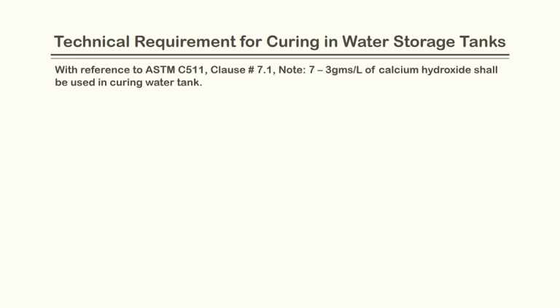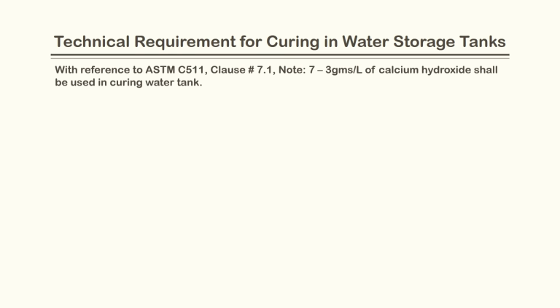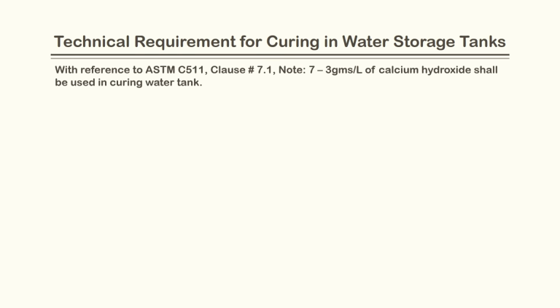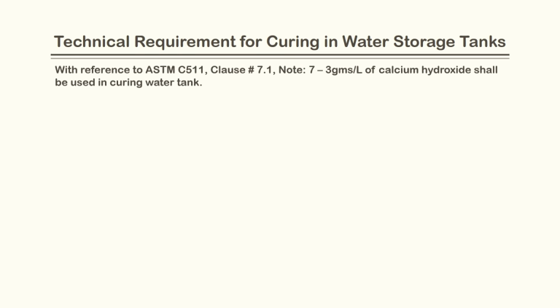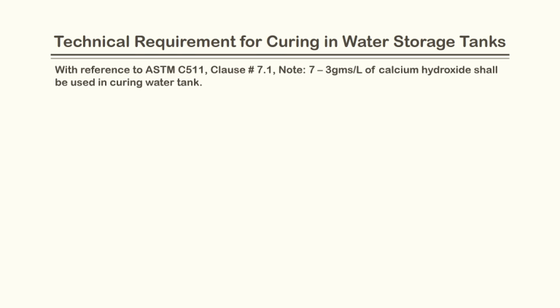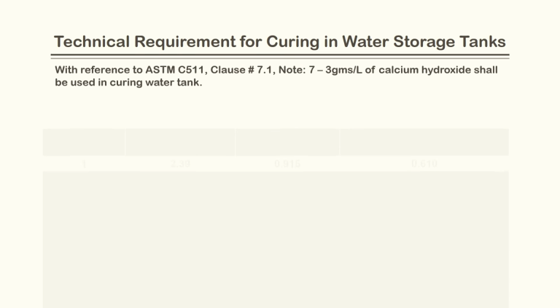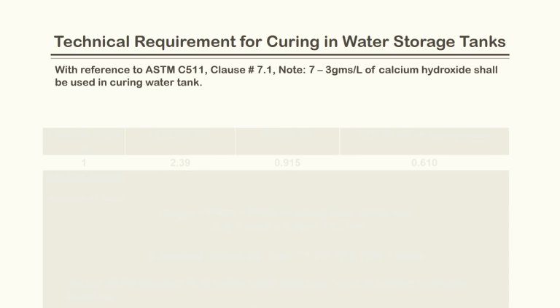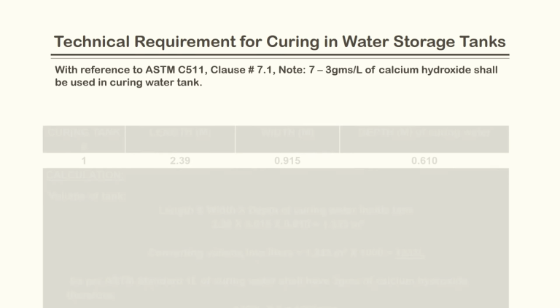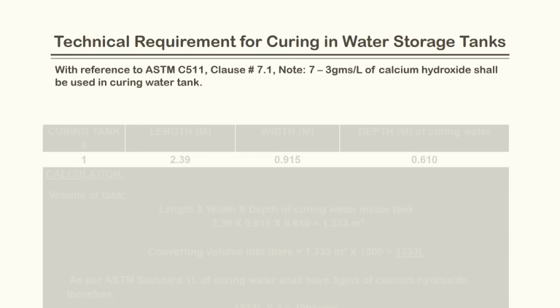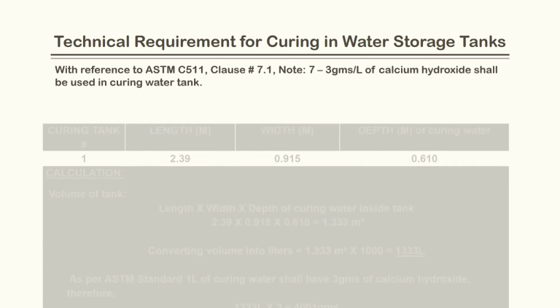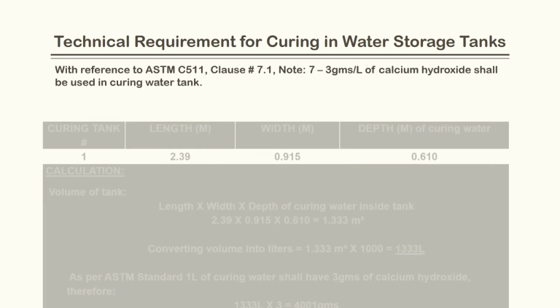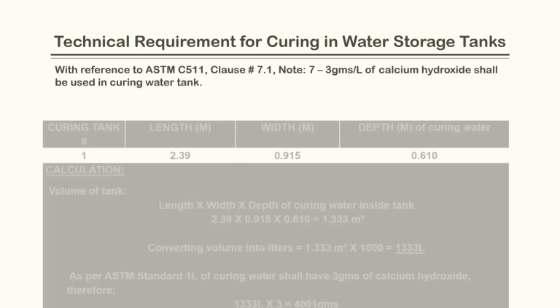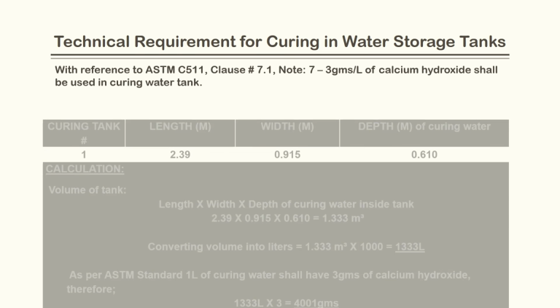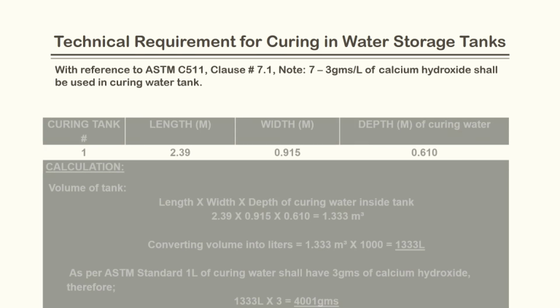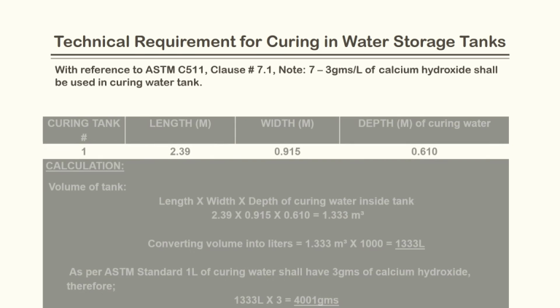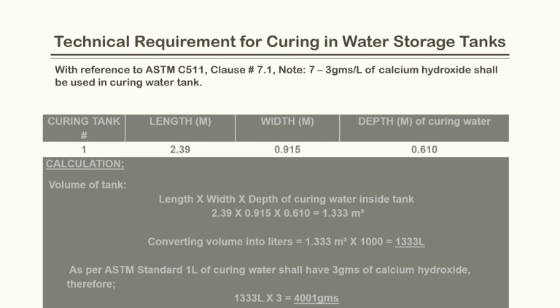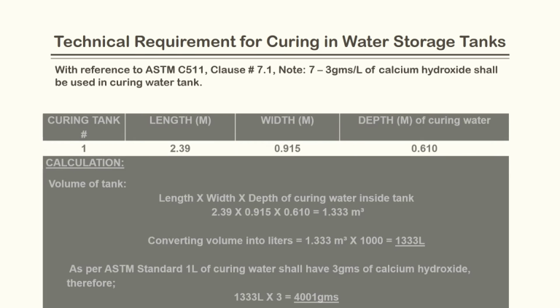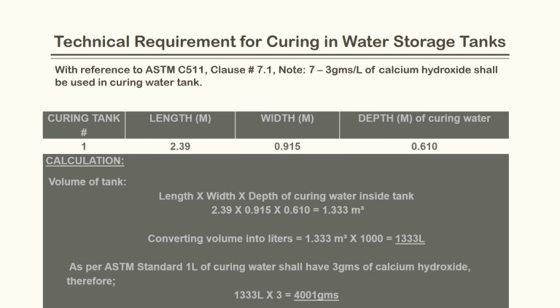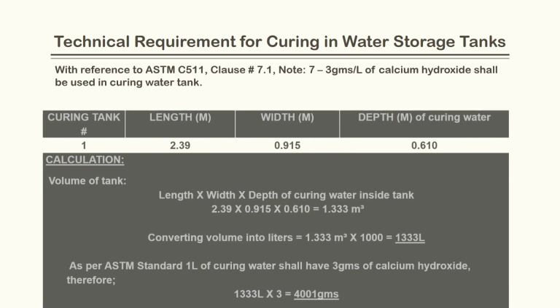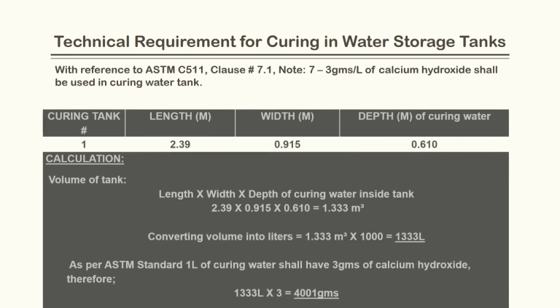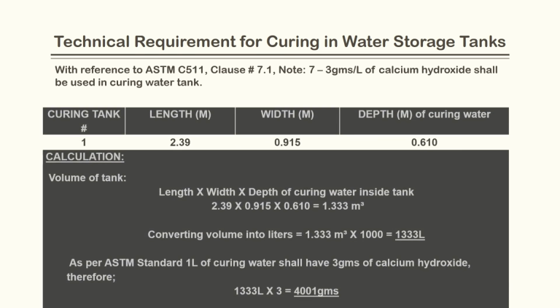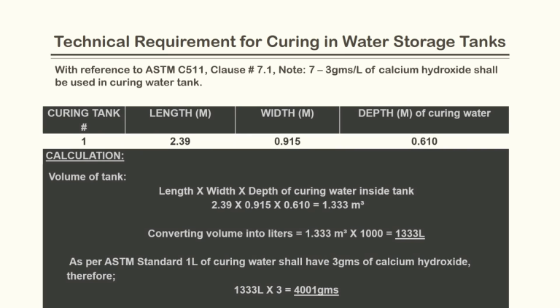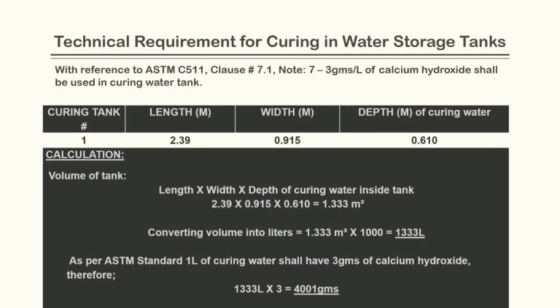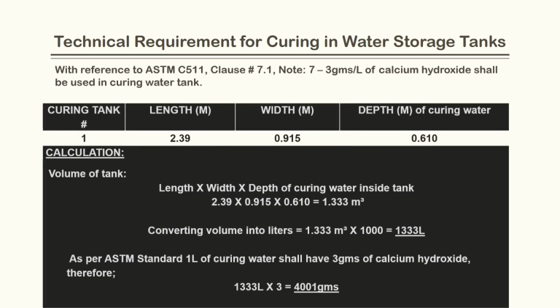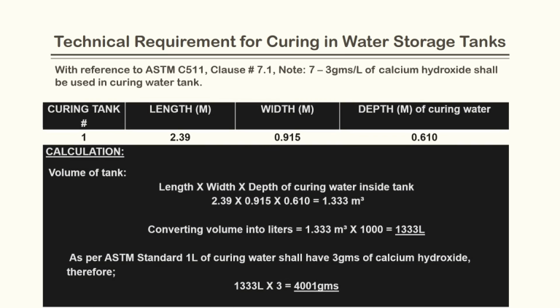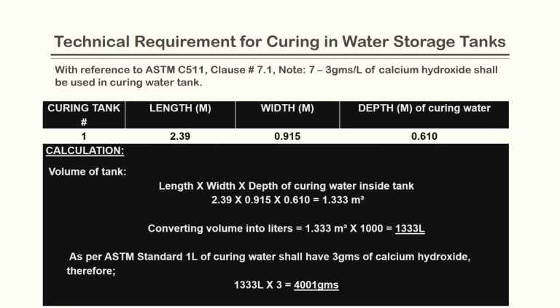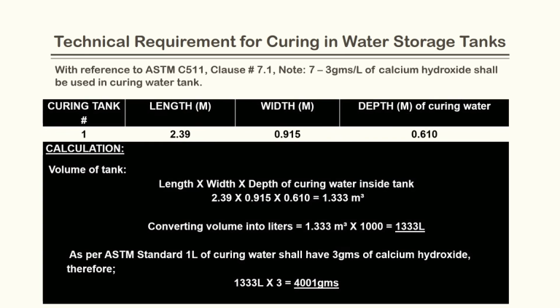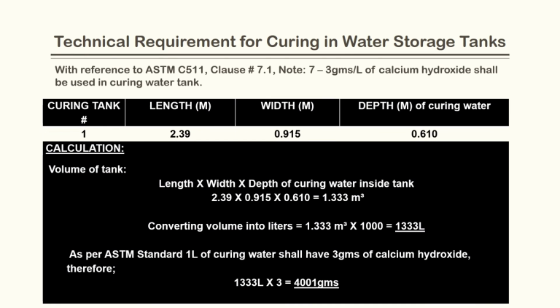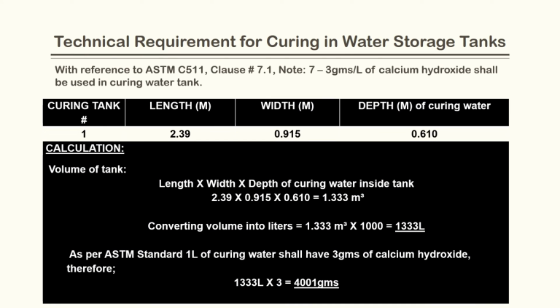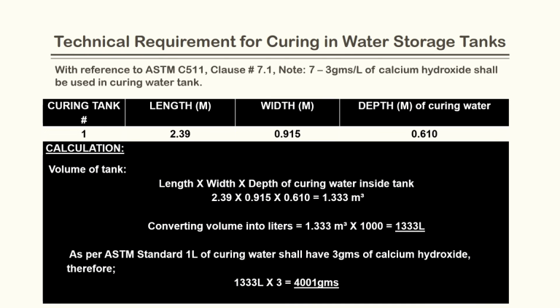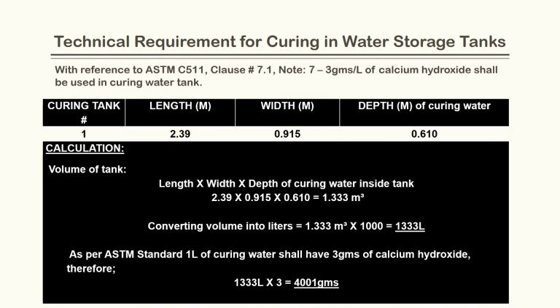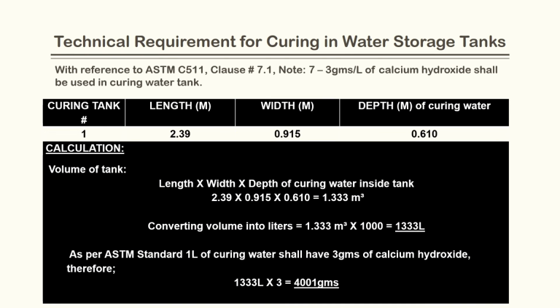The following calculations will help you find out the lime quantity in the curing water tank.